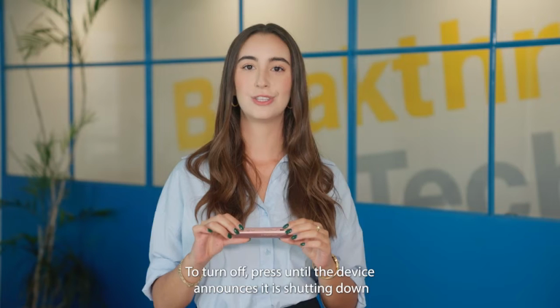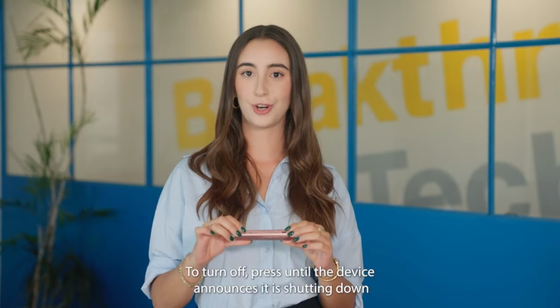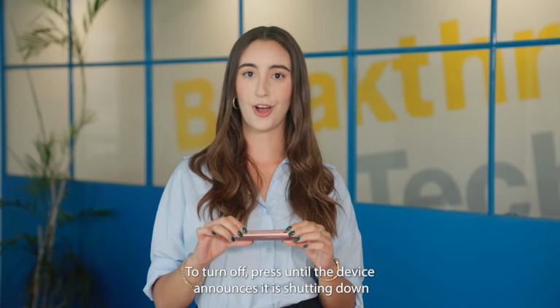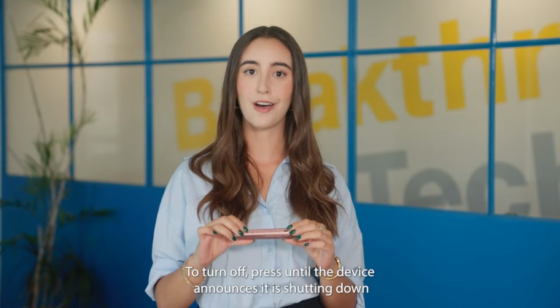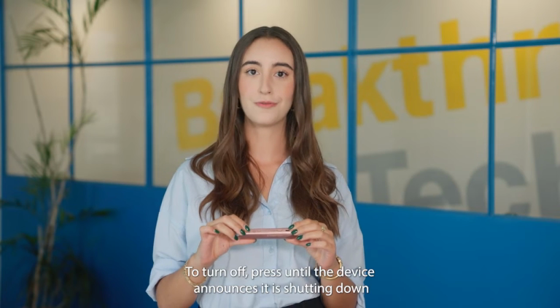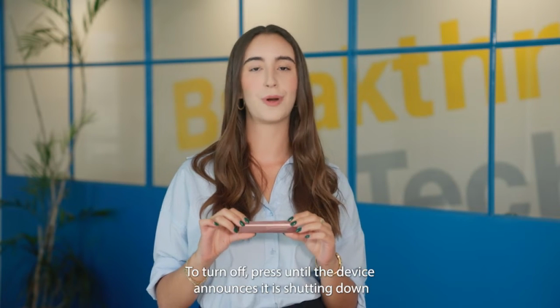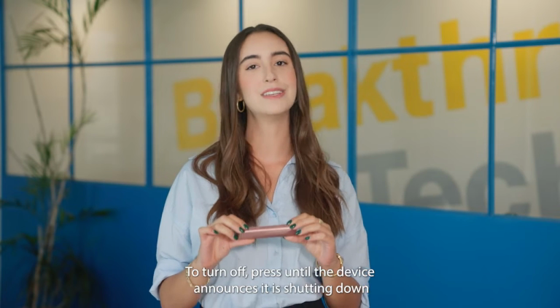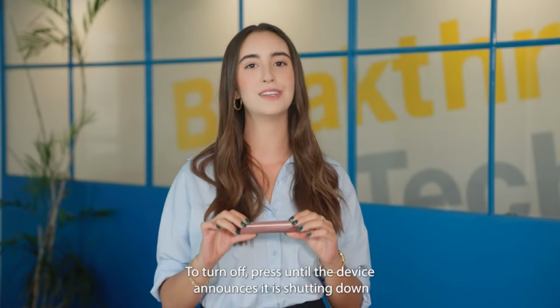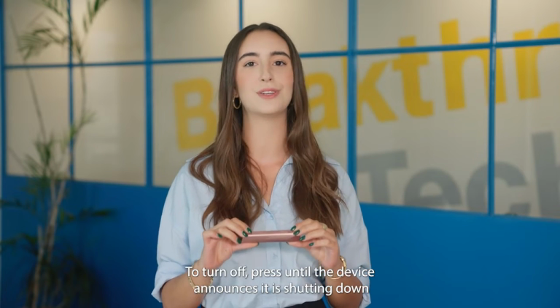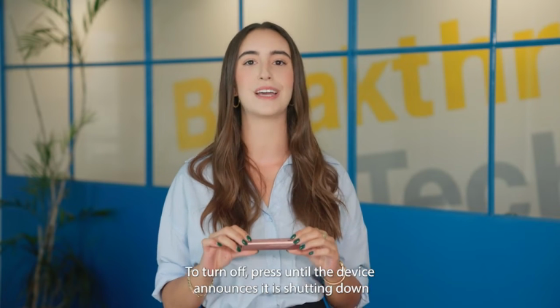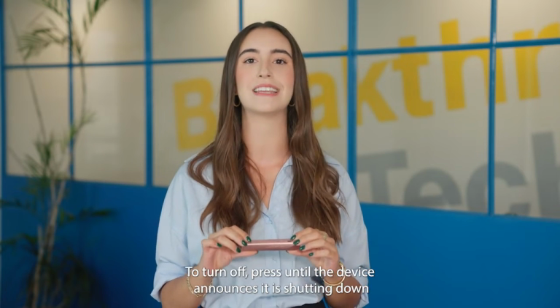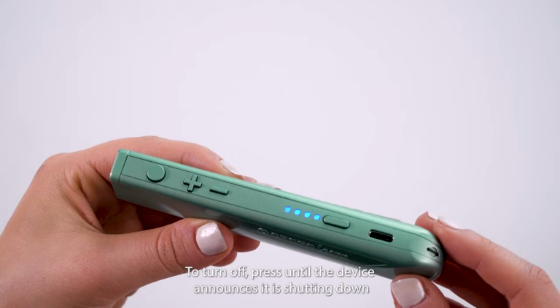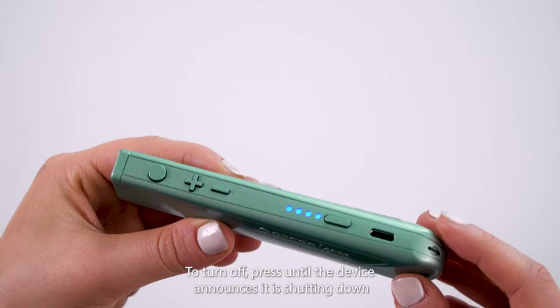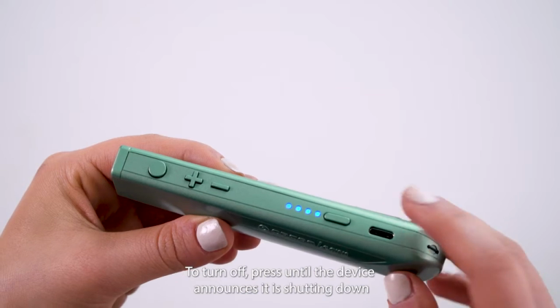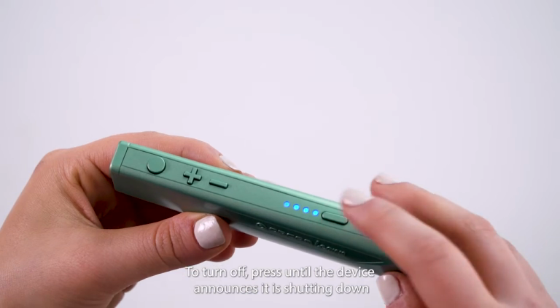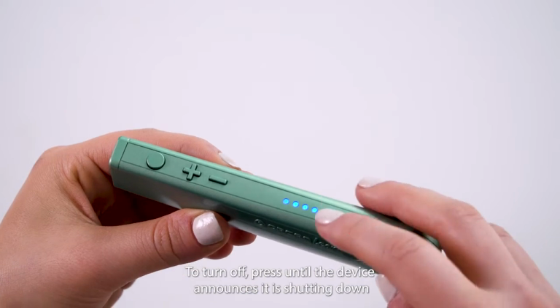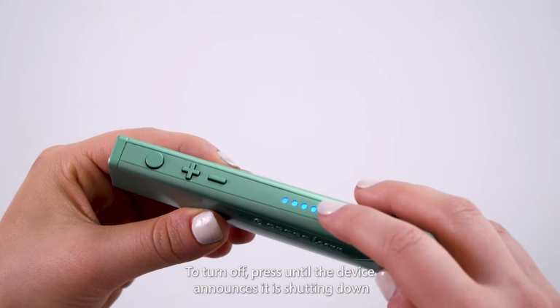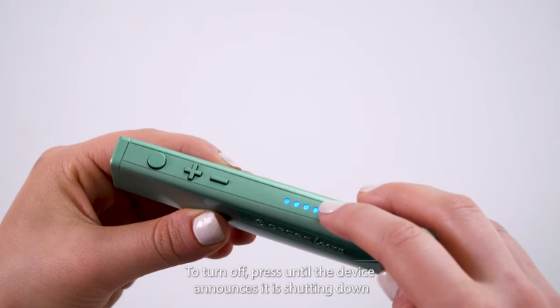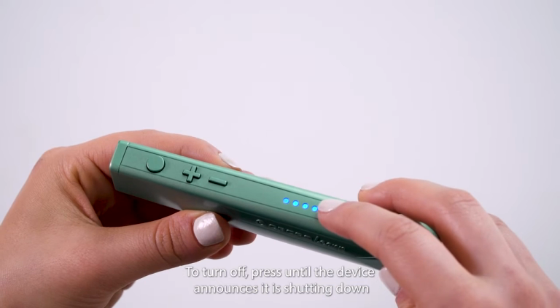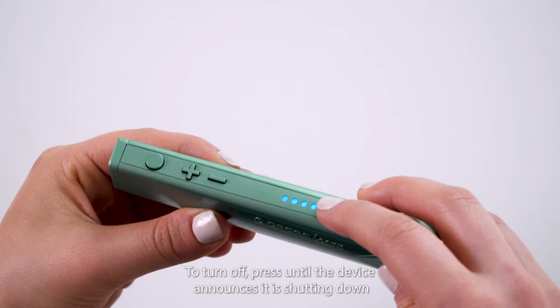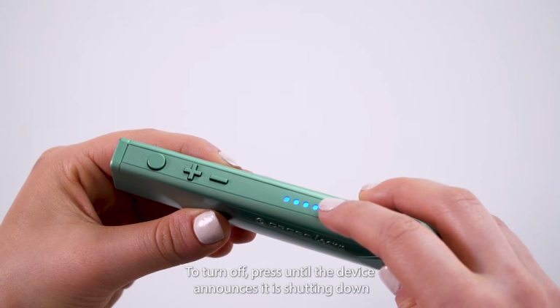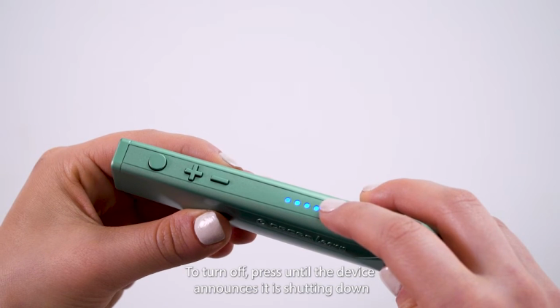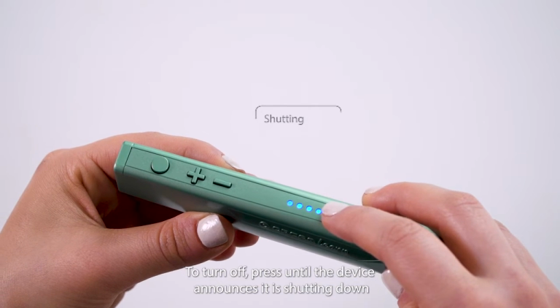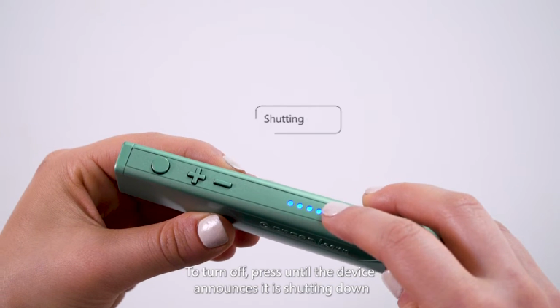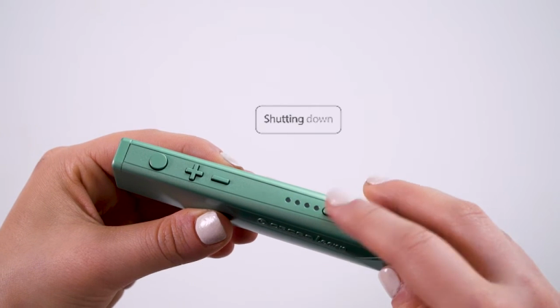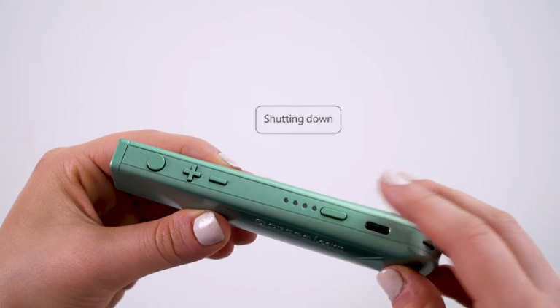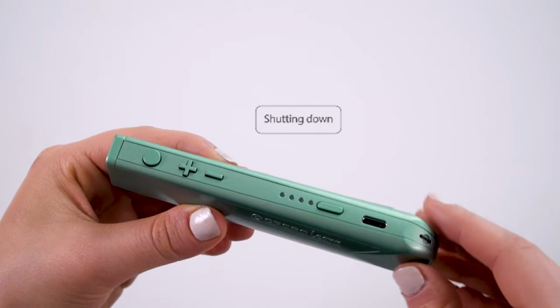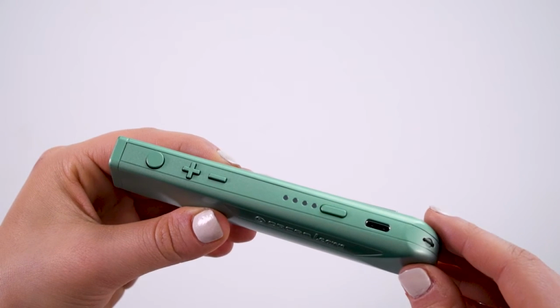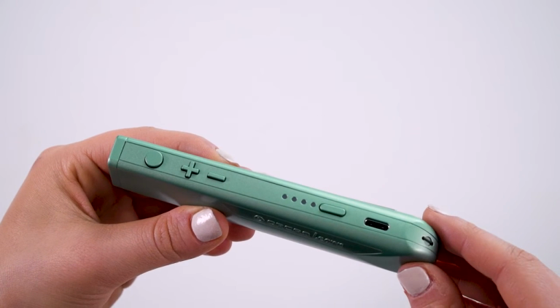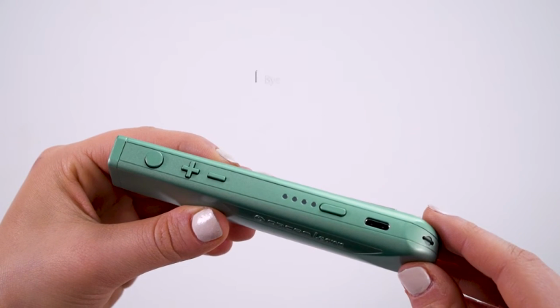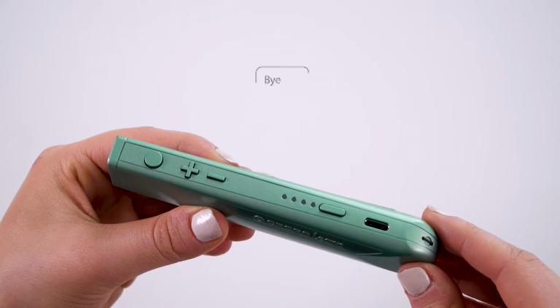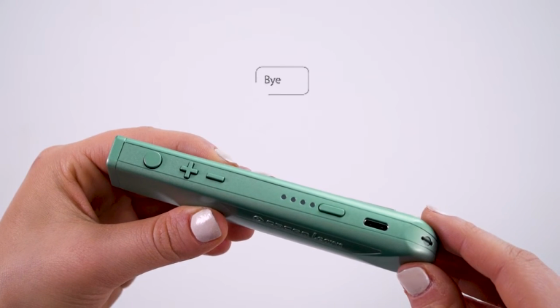To turn off, press until the device announces it is shutting down: Shutting down. Bye-bye.